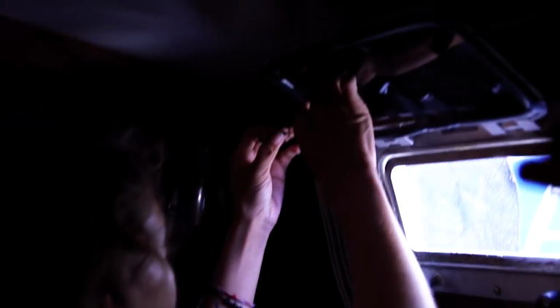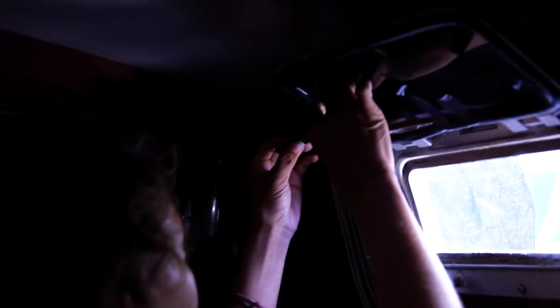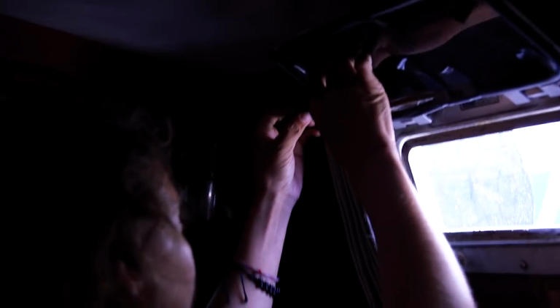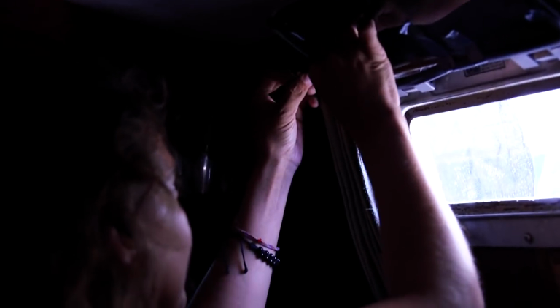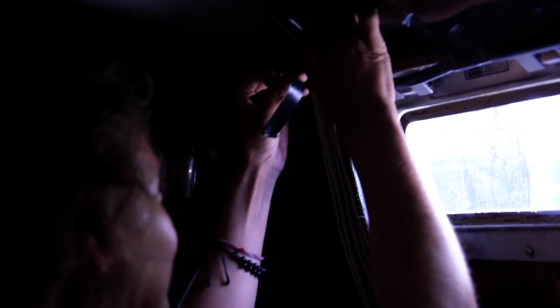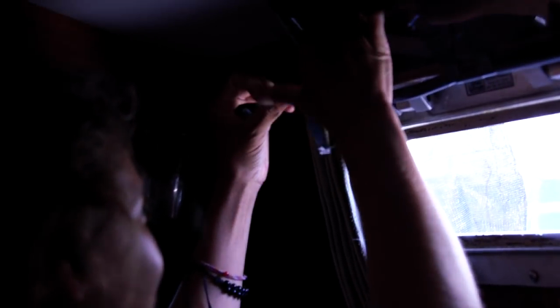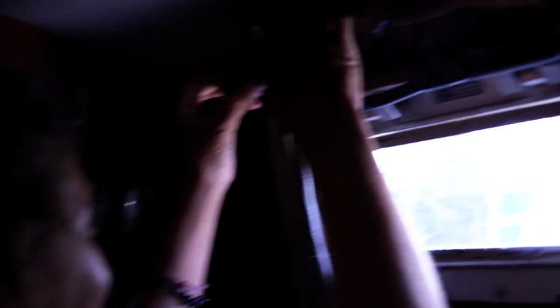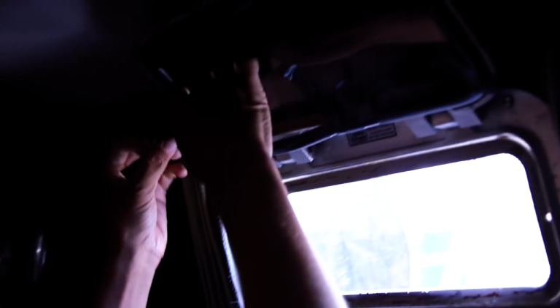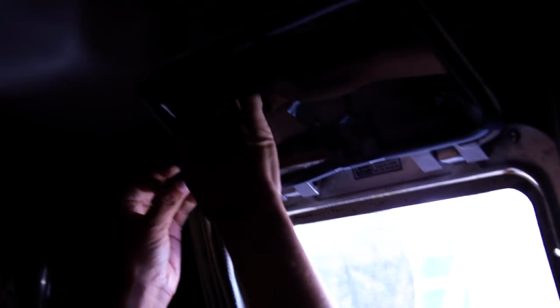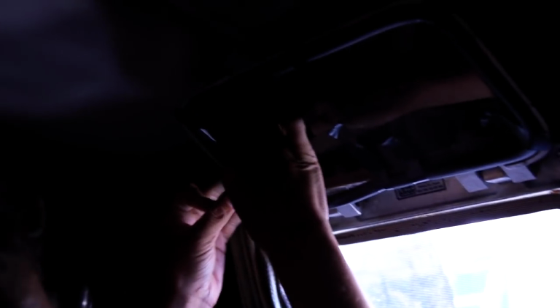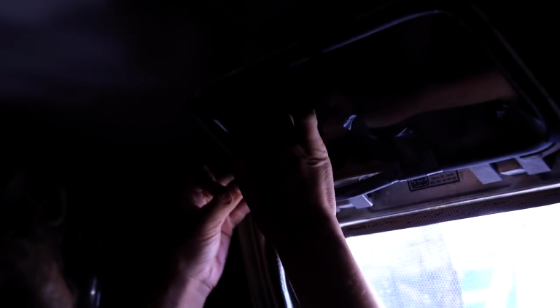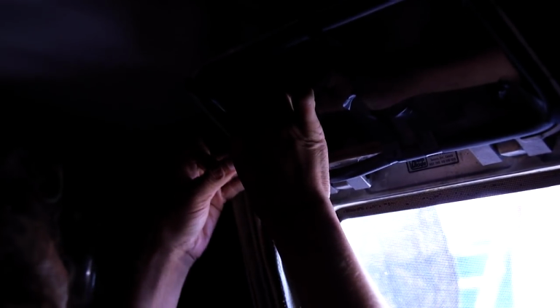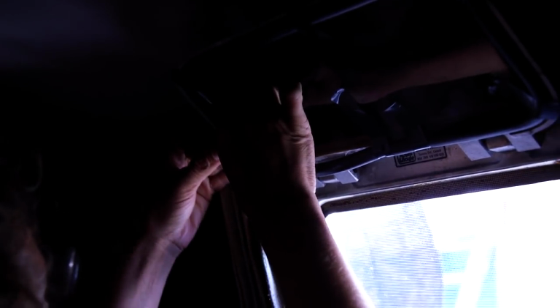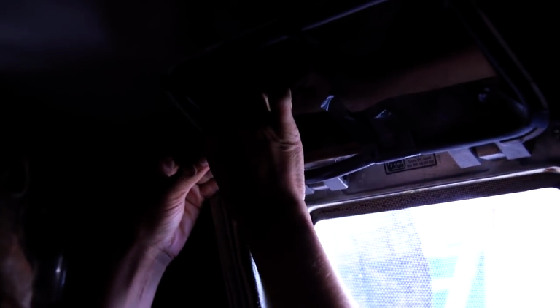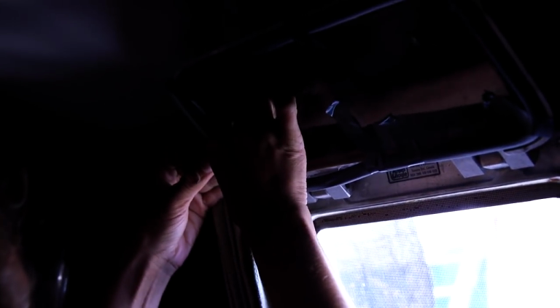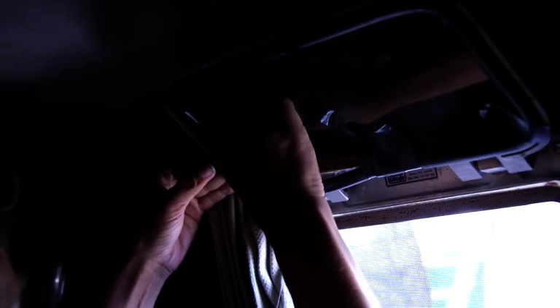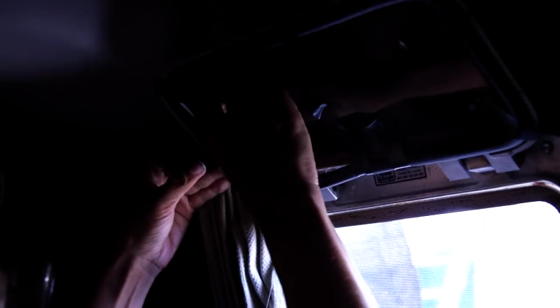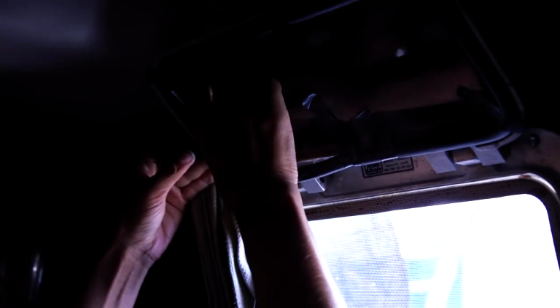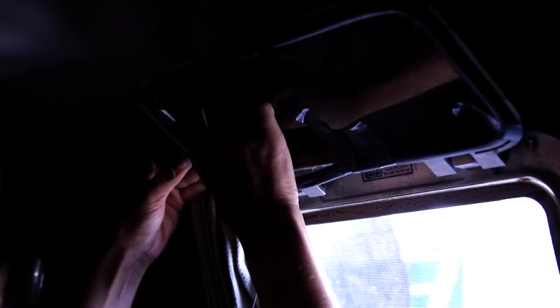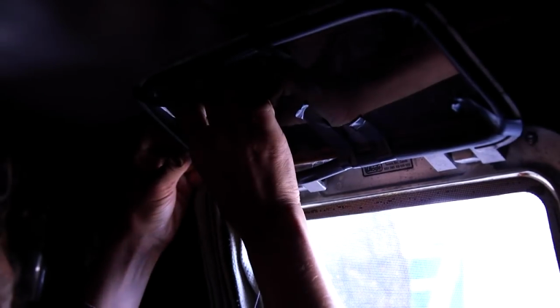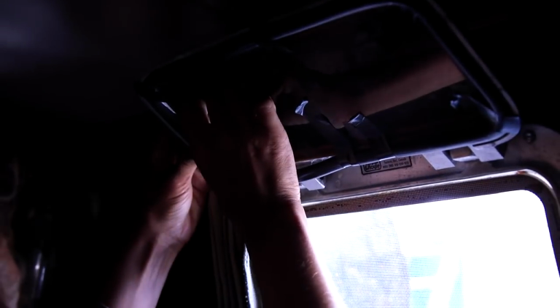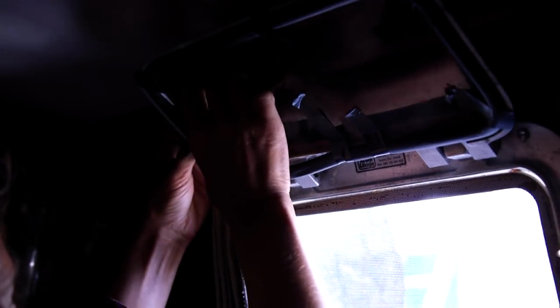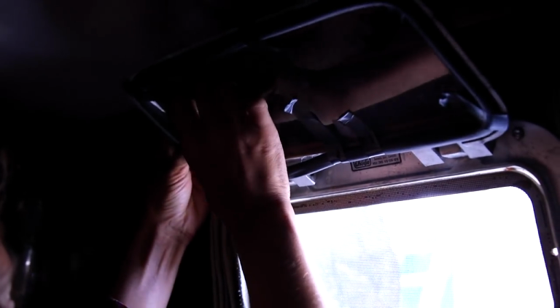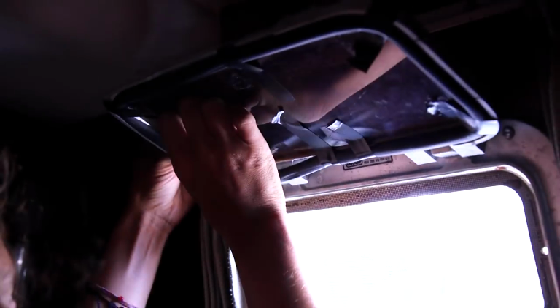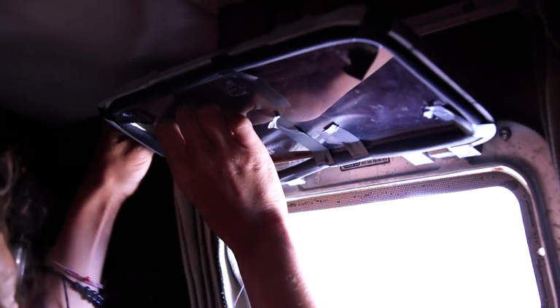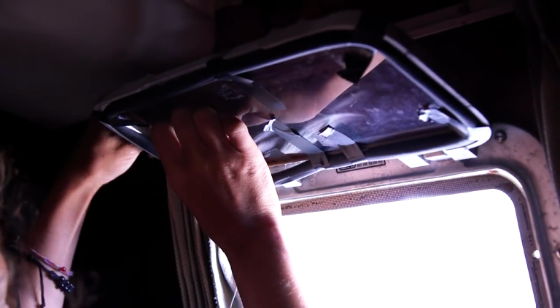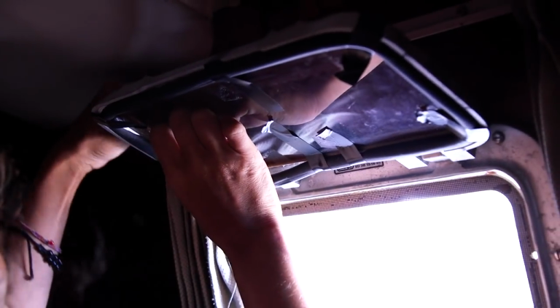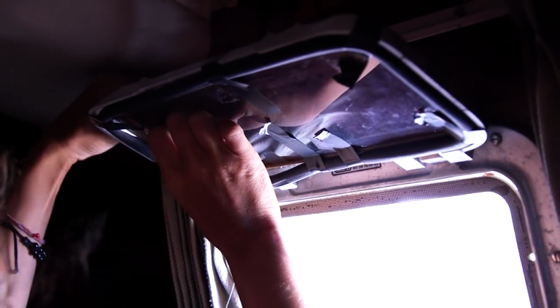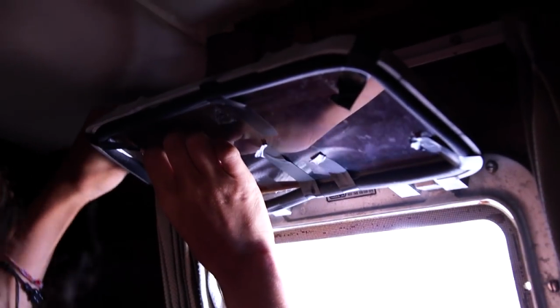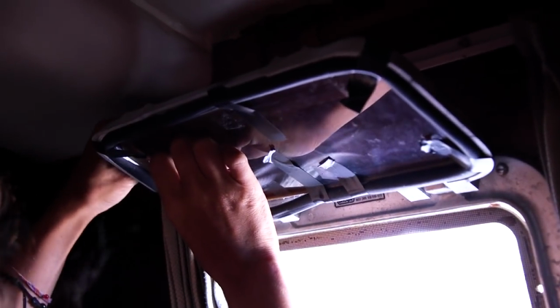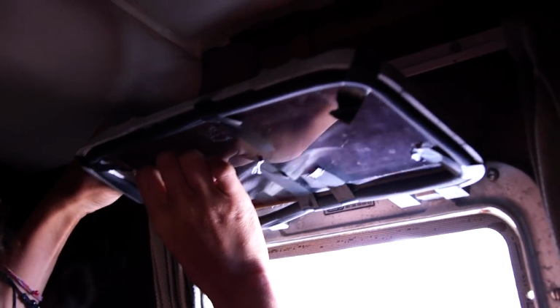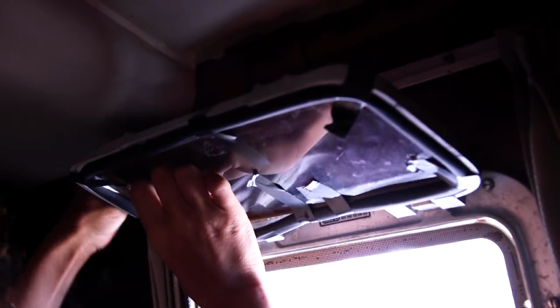What are you working on, Amanda? Anyone who's tried to re-glue a gasket on a port light can tell you it's a major pain in the butt.